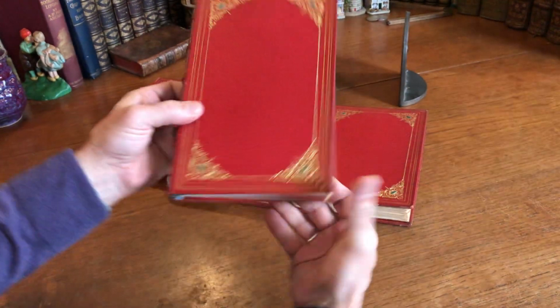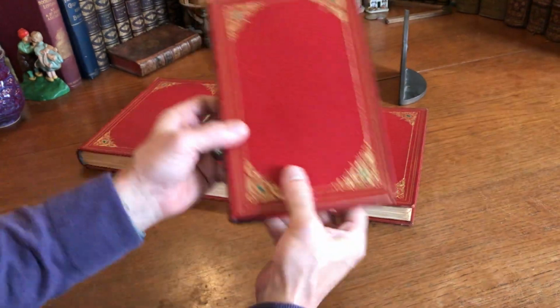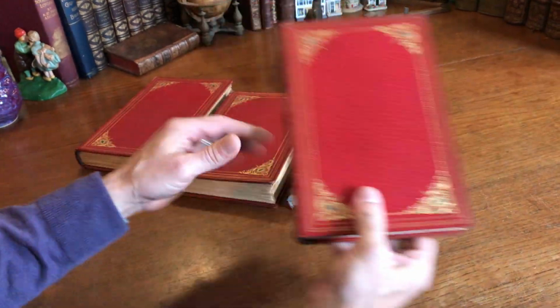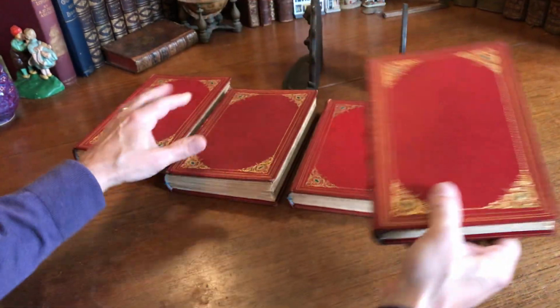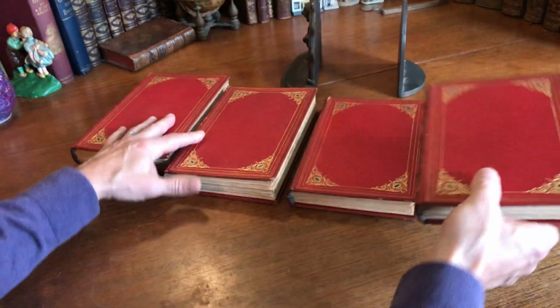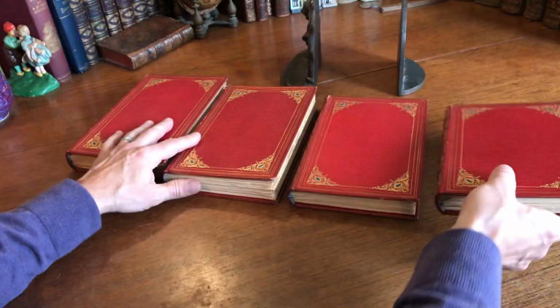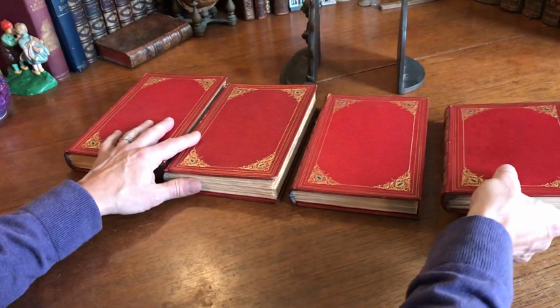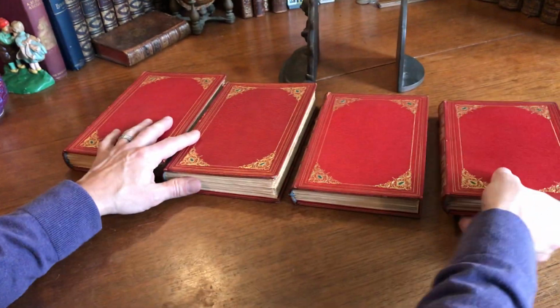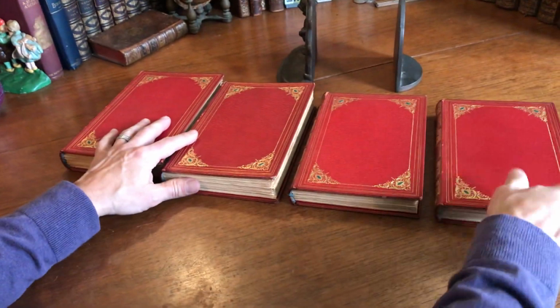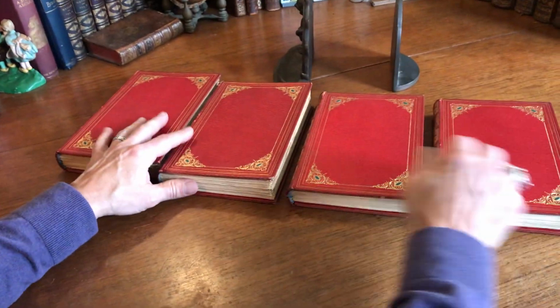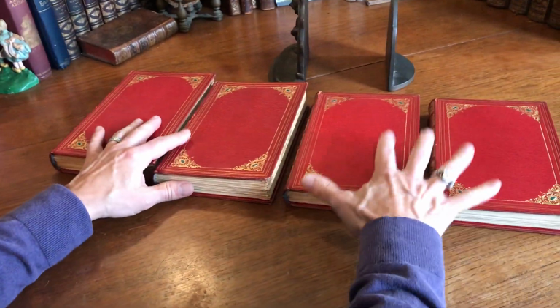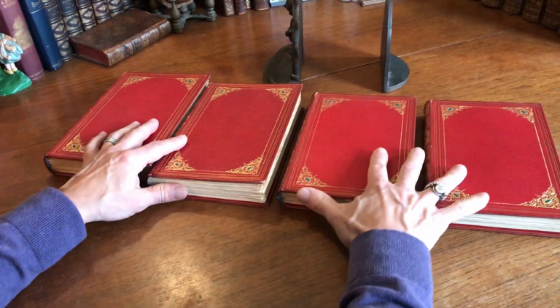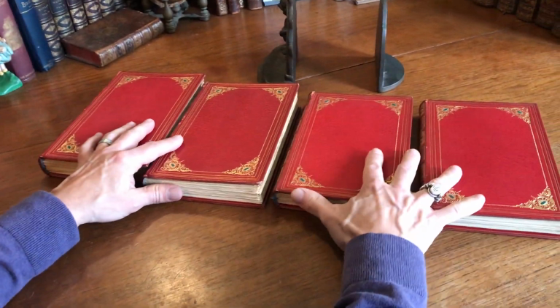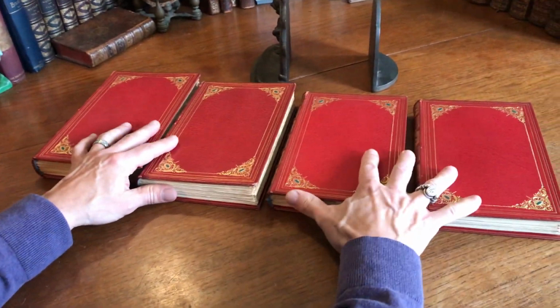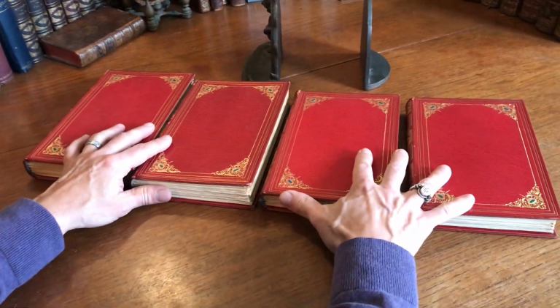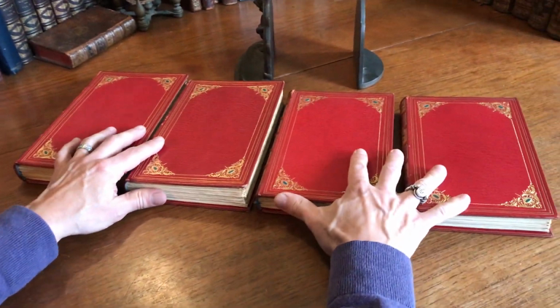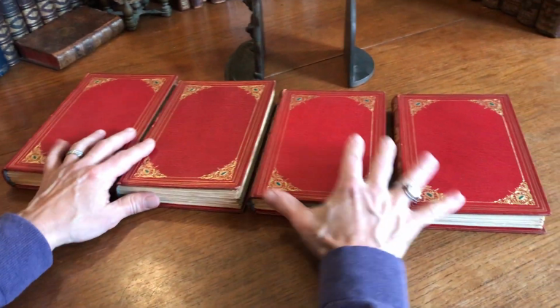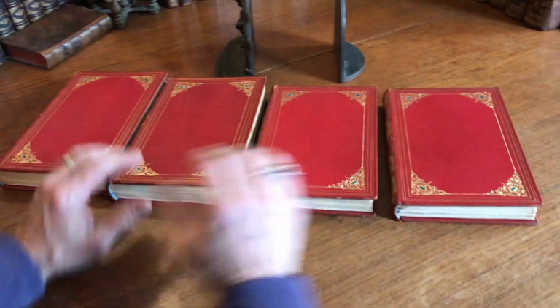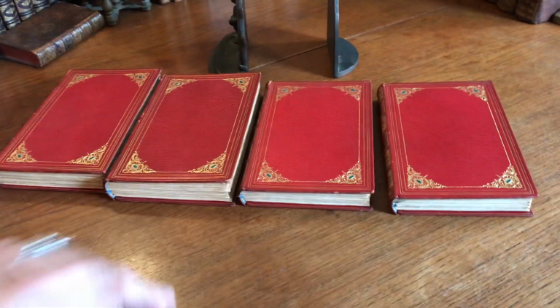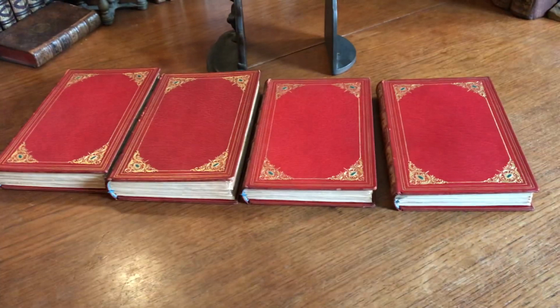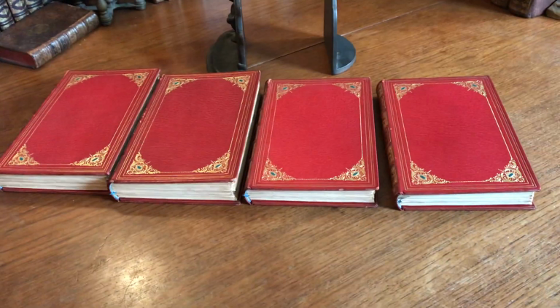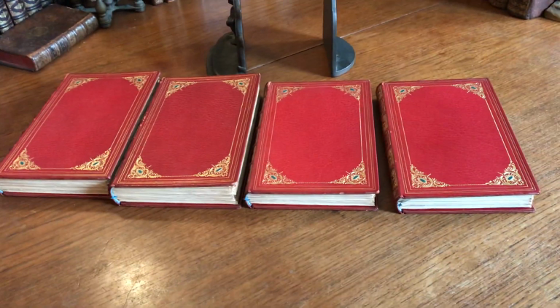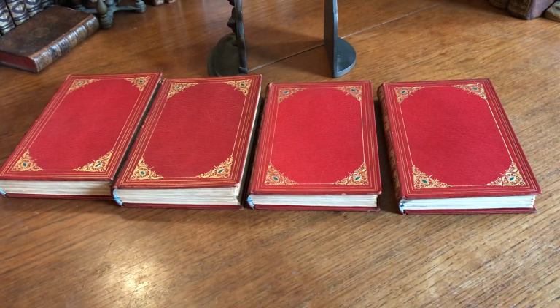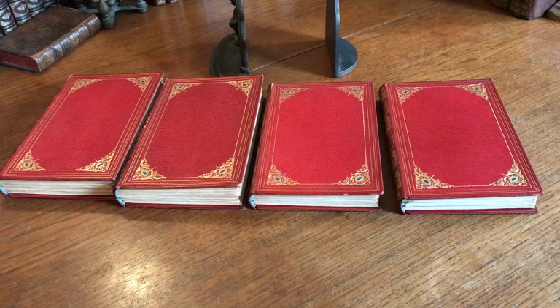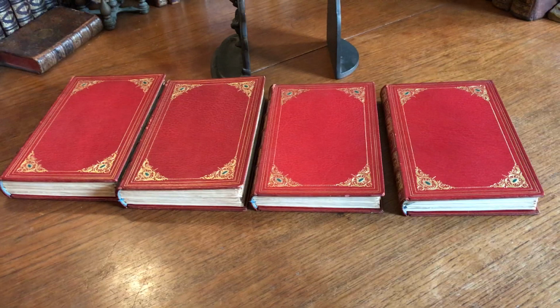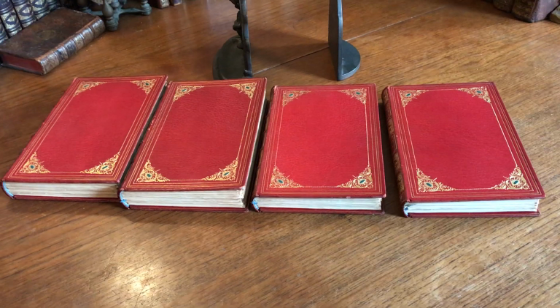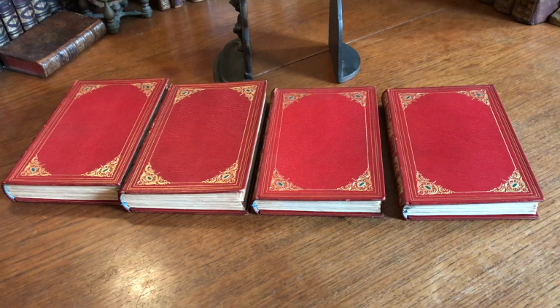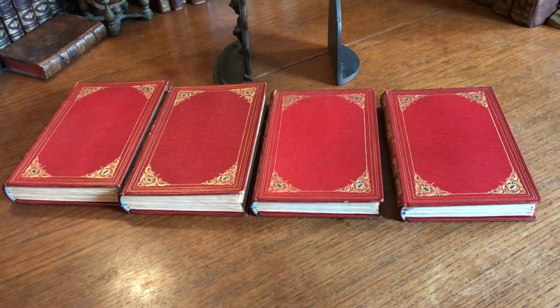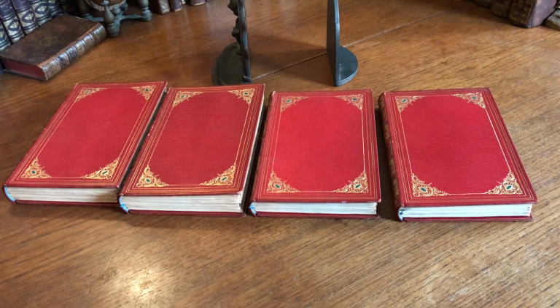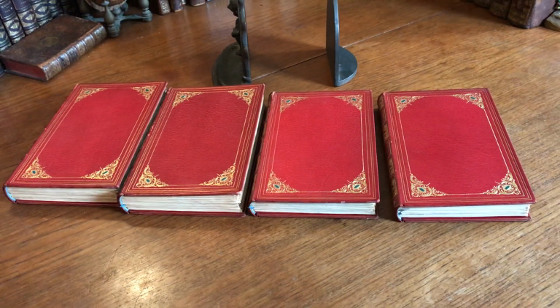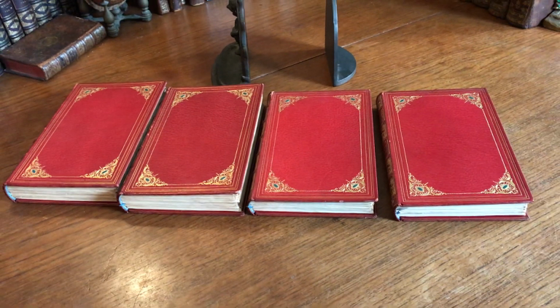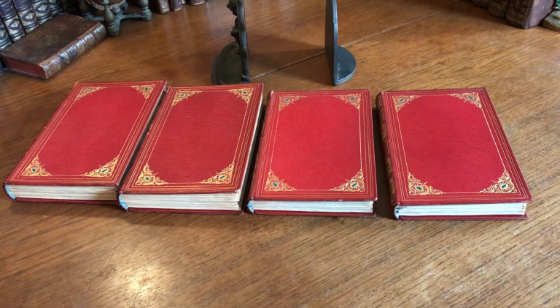These four books are available as one lot online from me, Brian DeMambro.